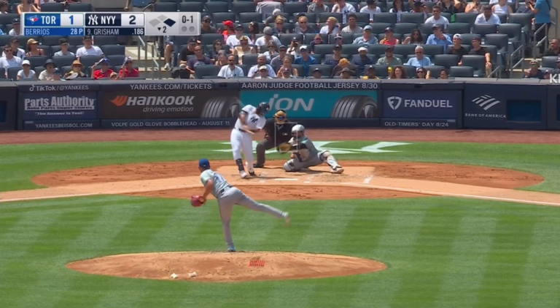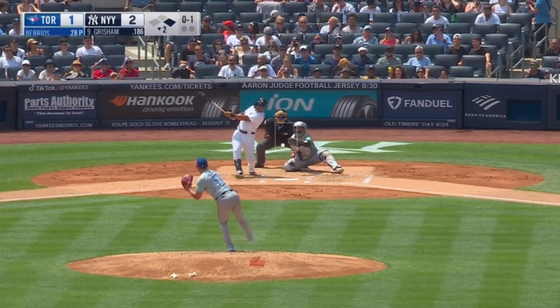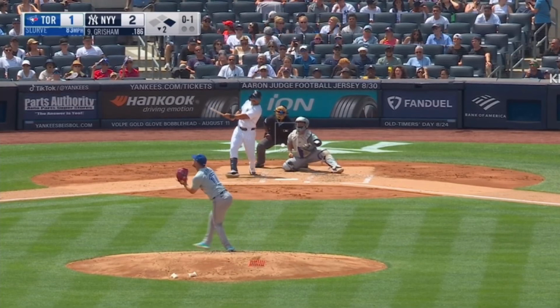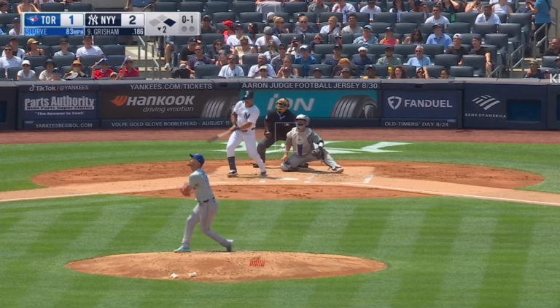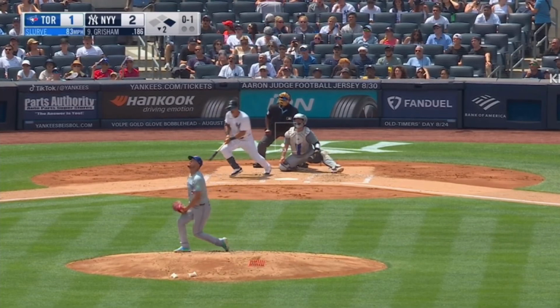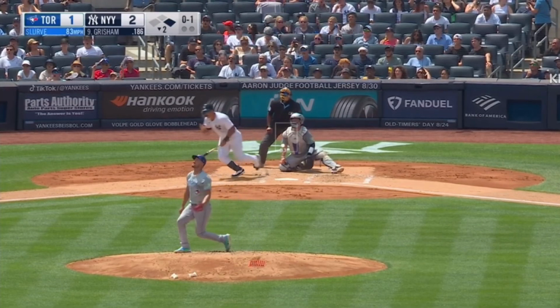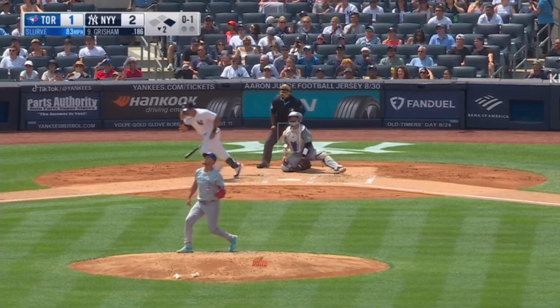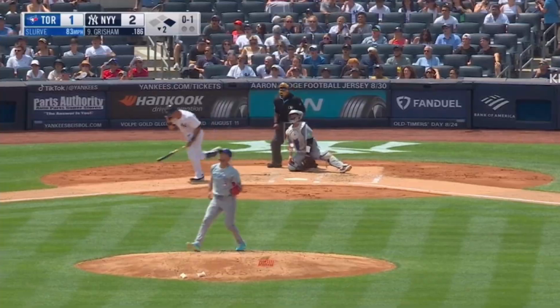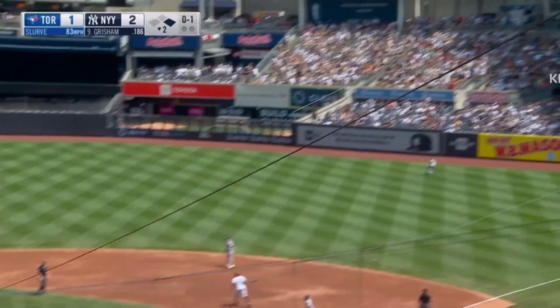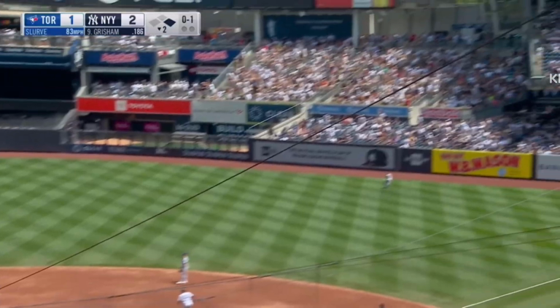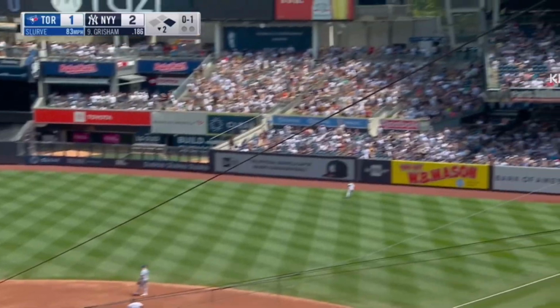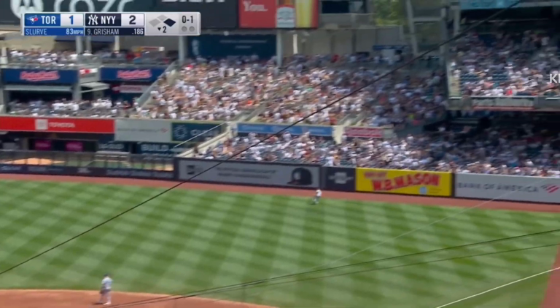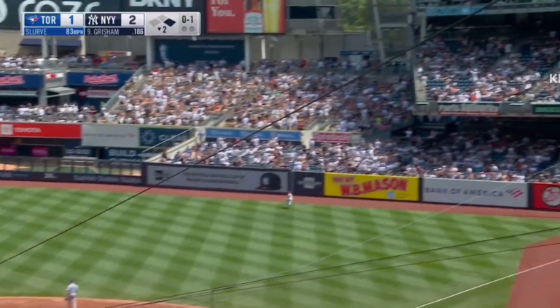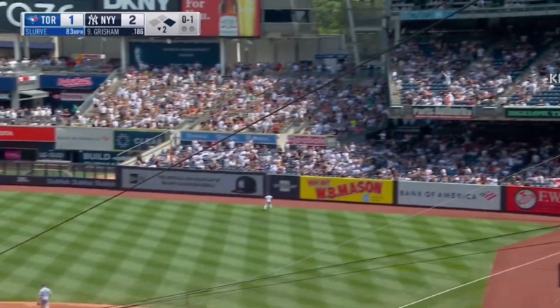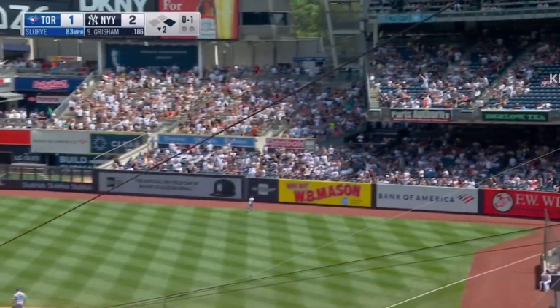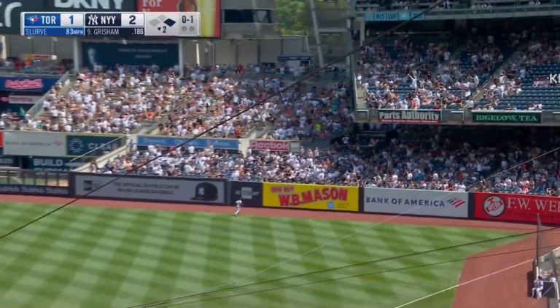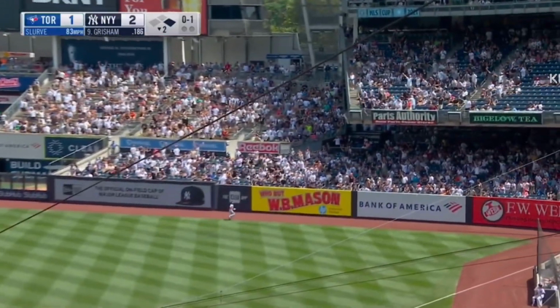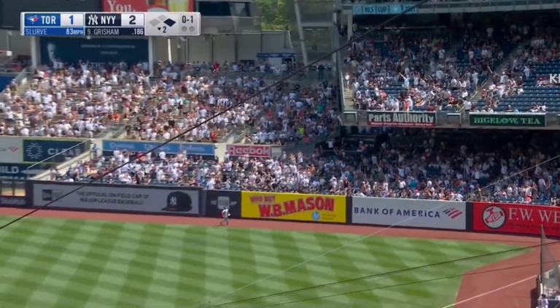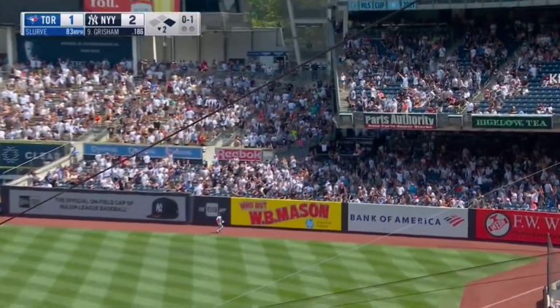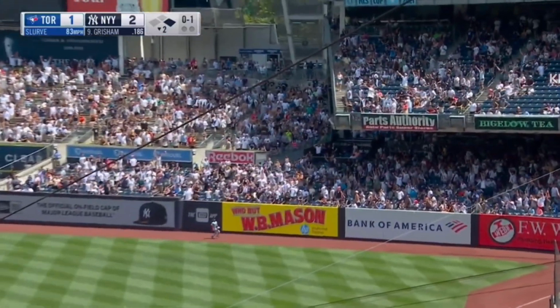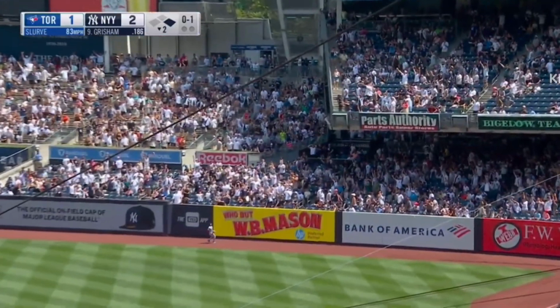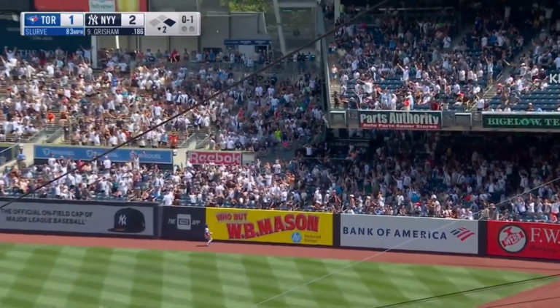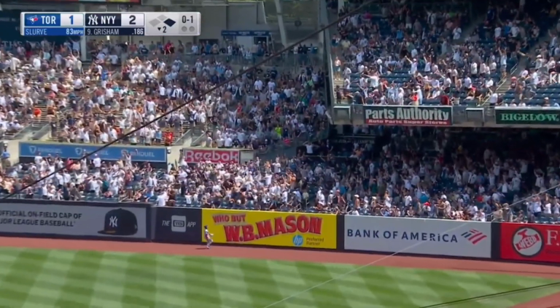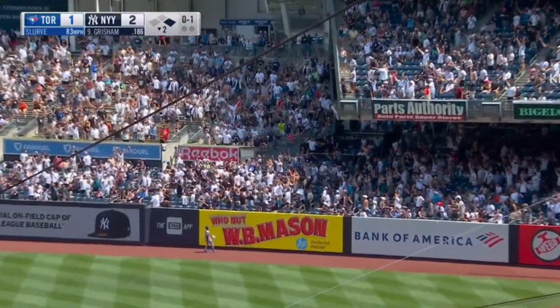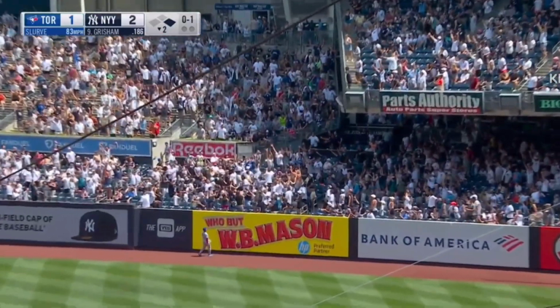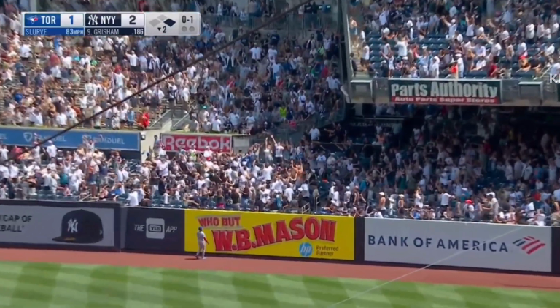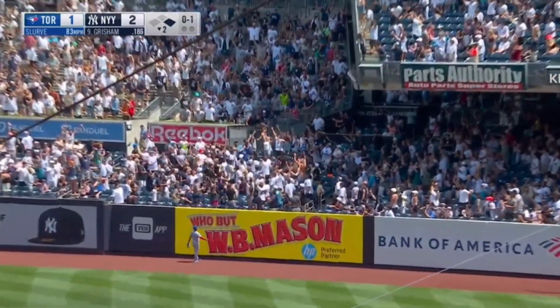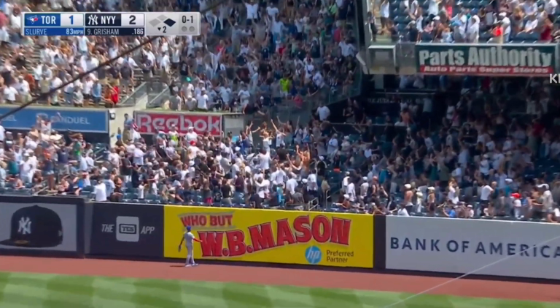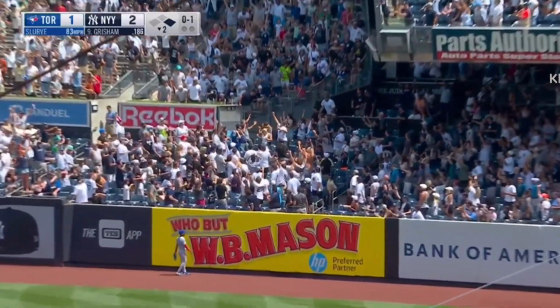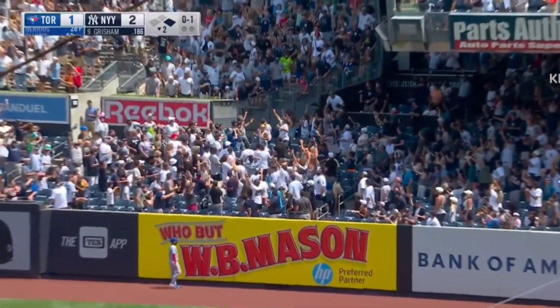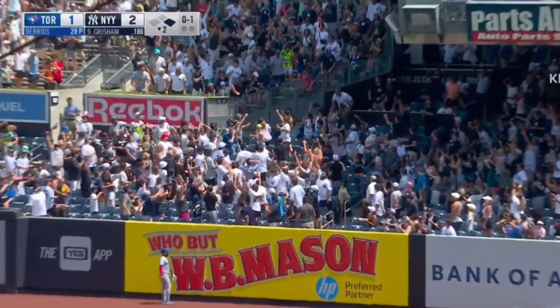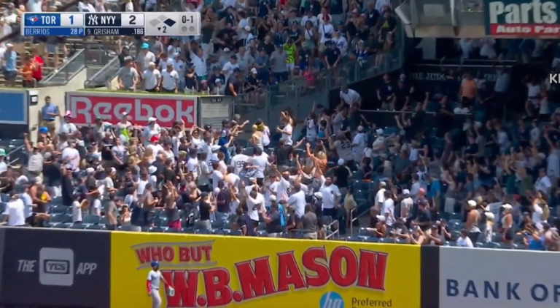That one's driven deep to right field. There it goes. See ya.